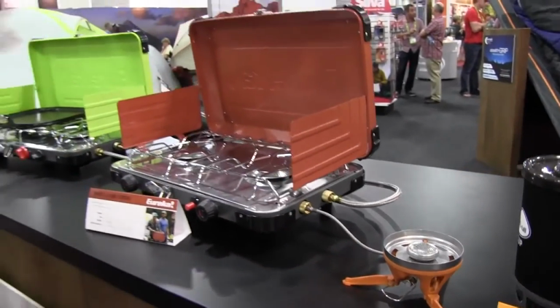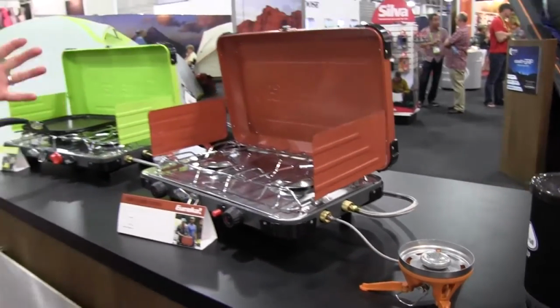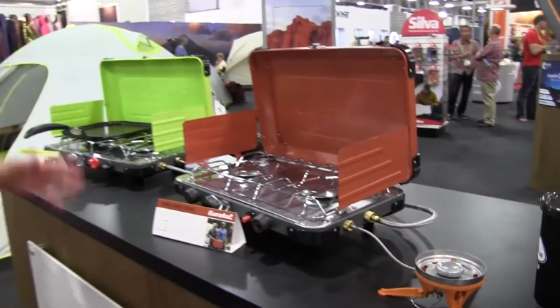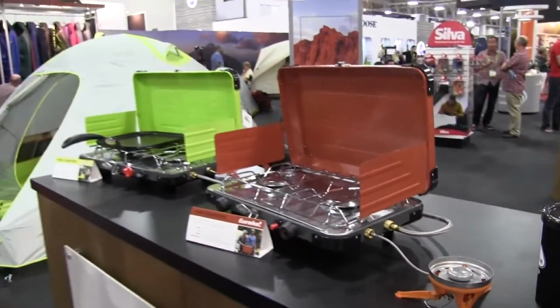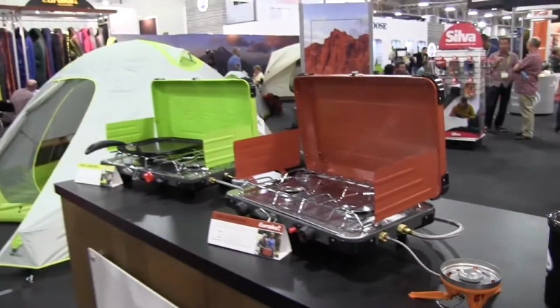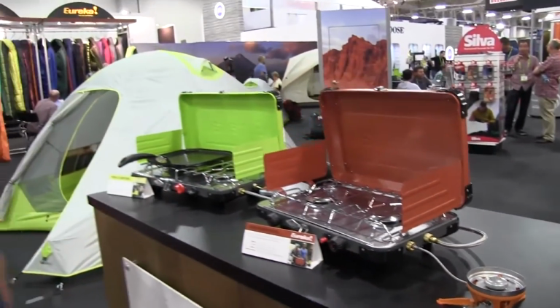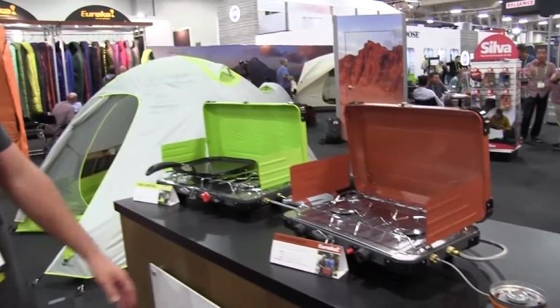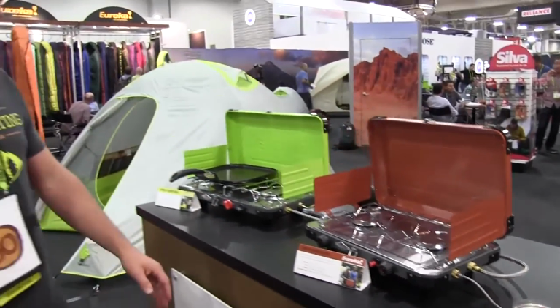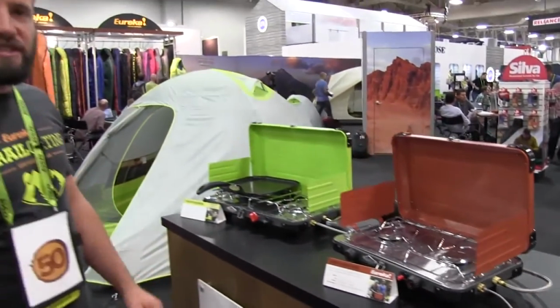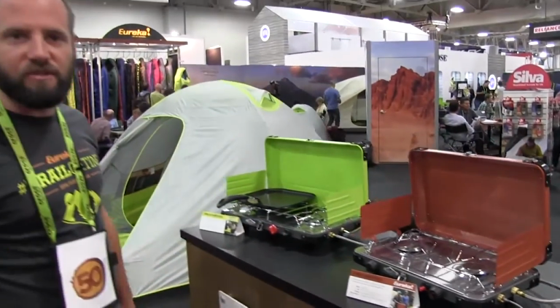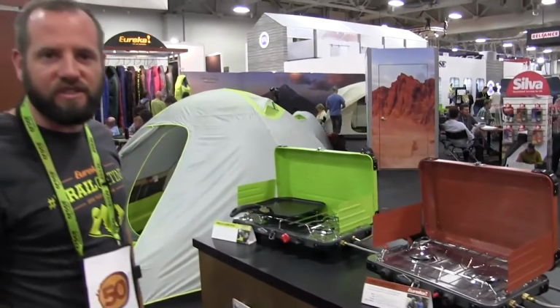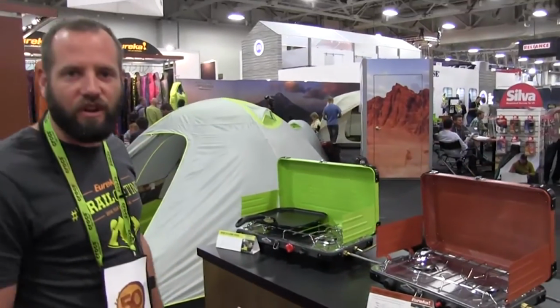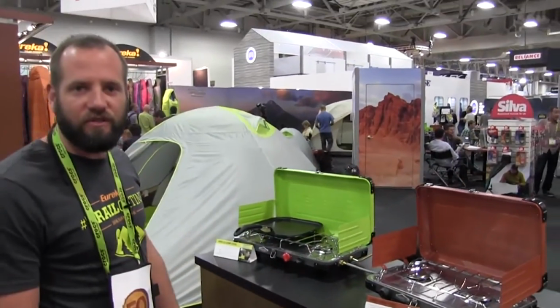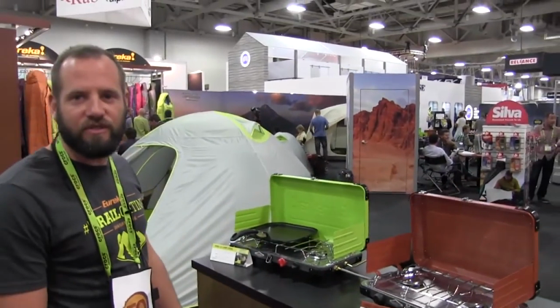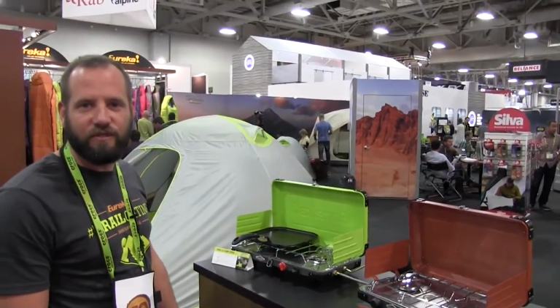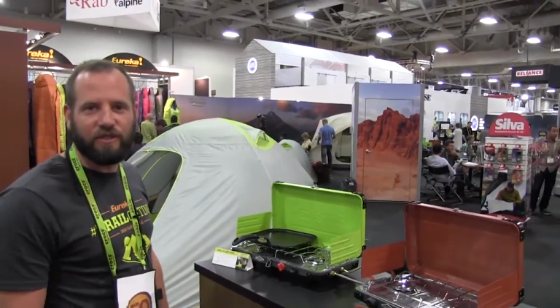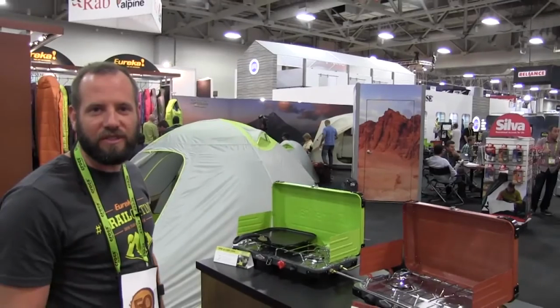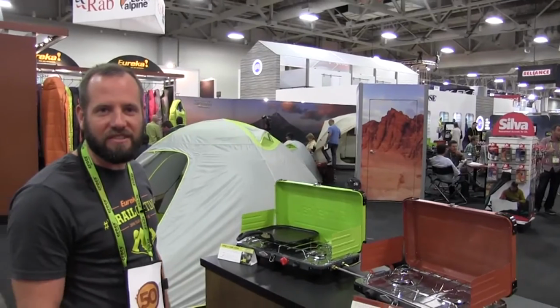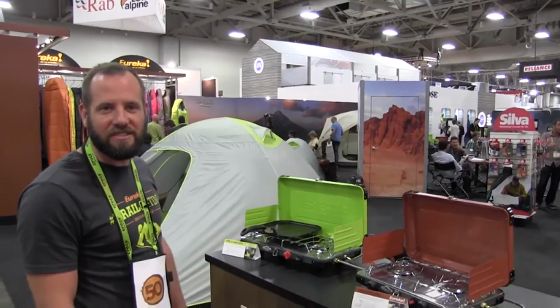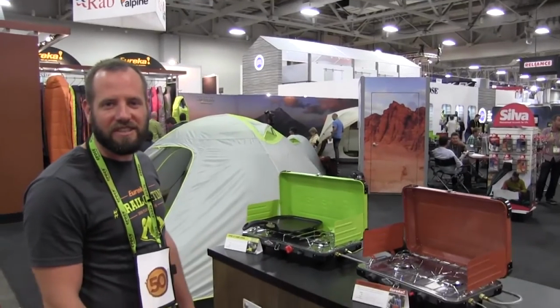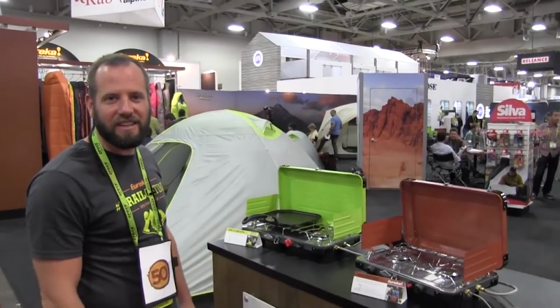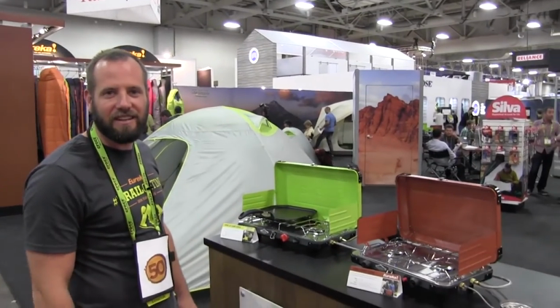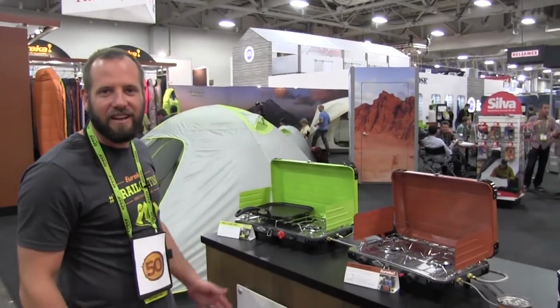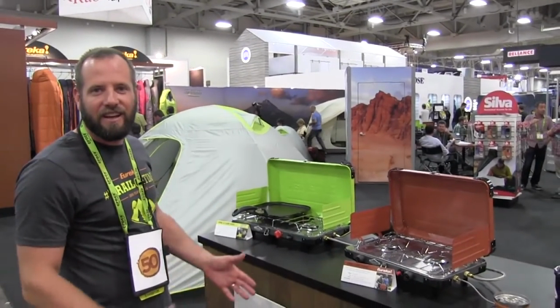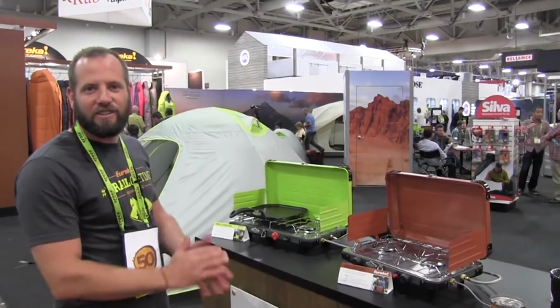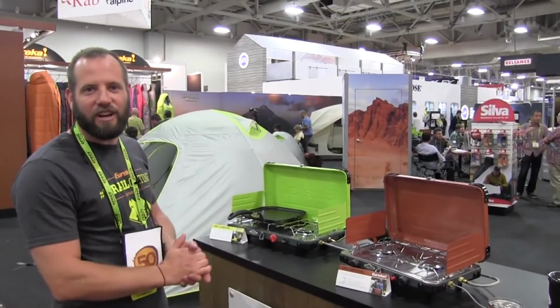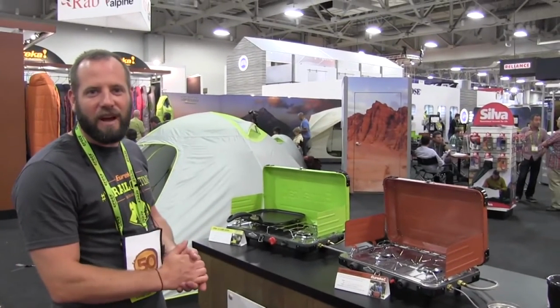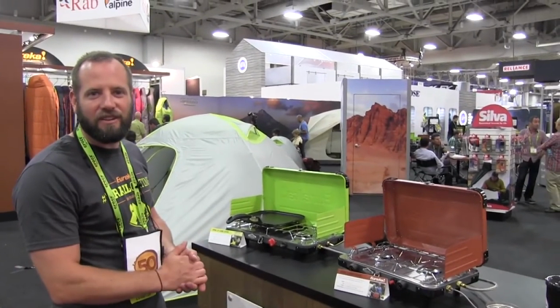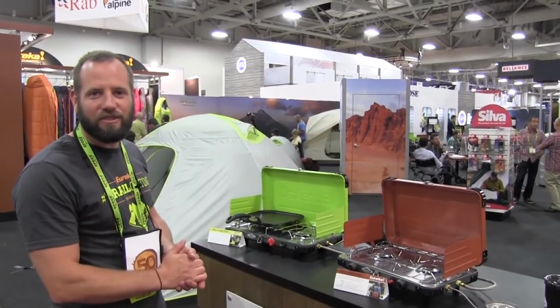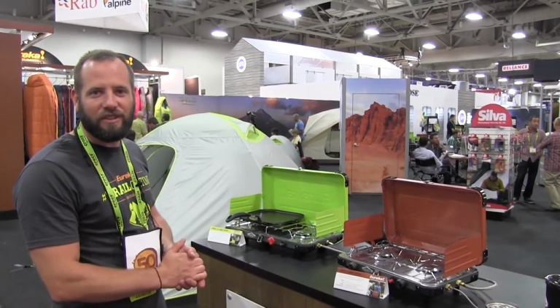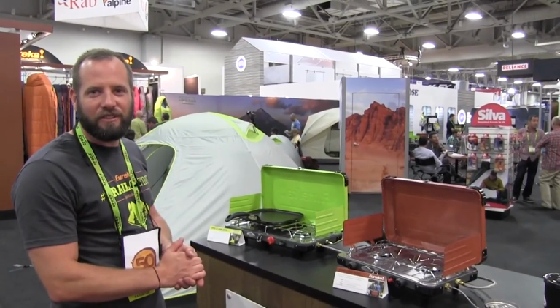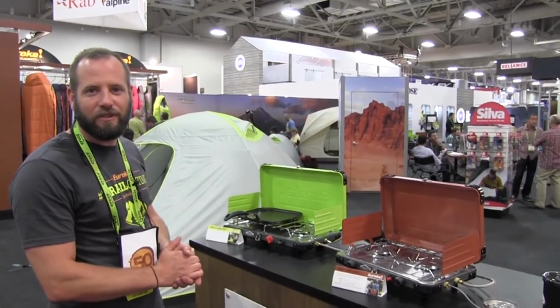Again, Eureka Spire Series stoves, new for 2016. Check them out at a store near you.